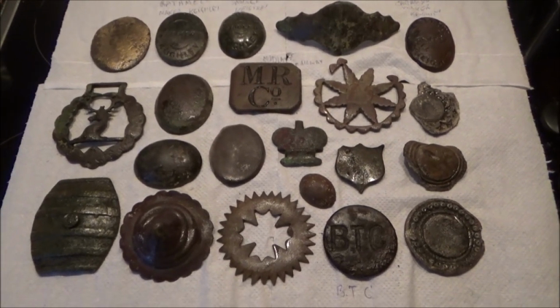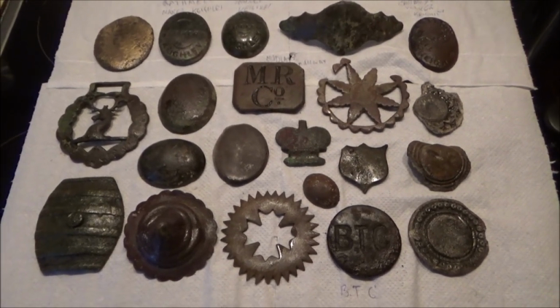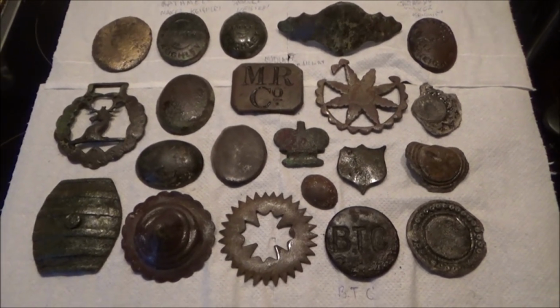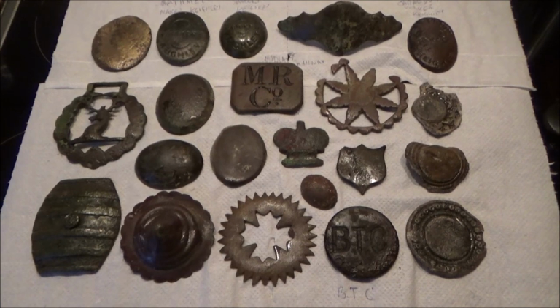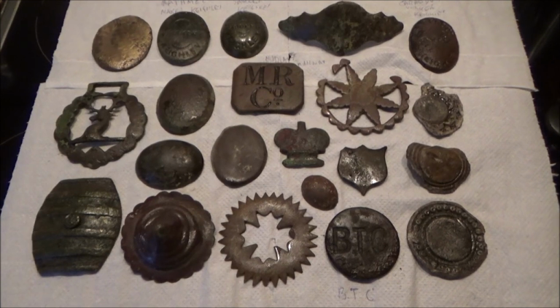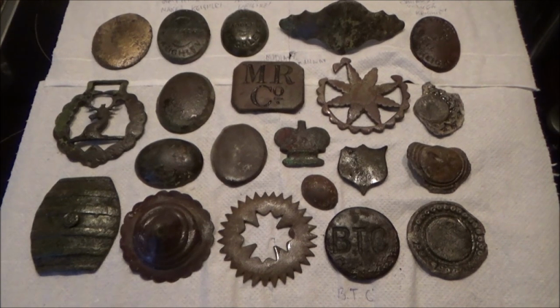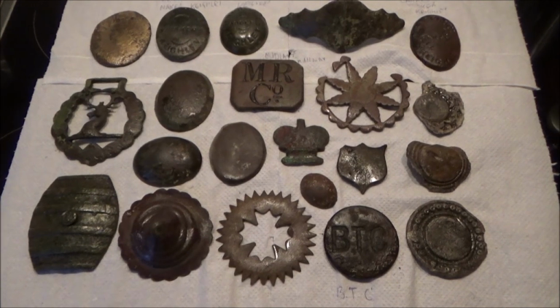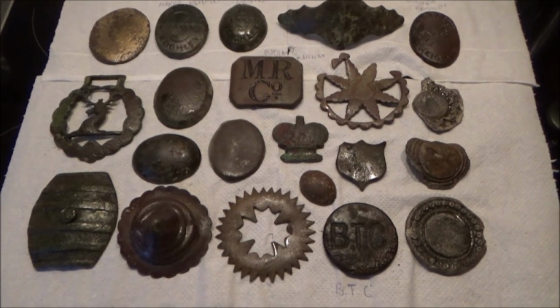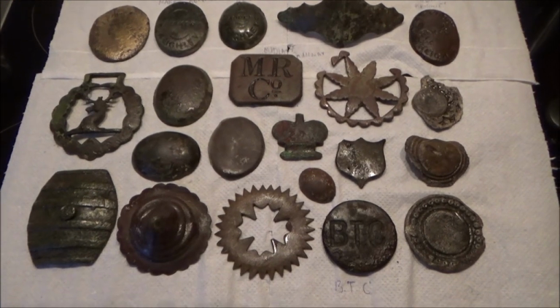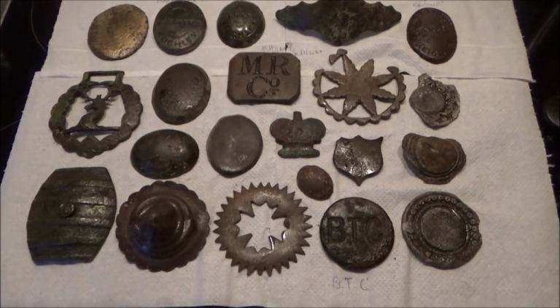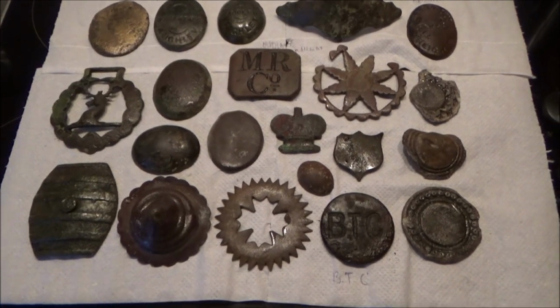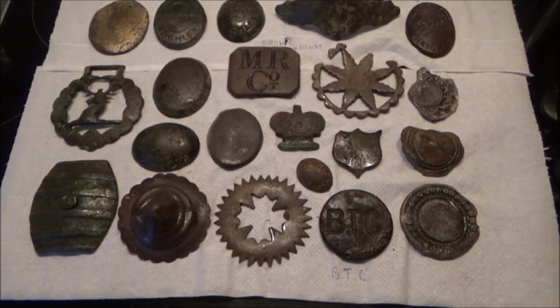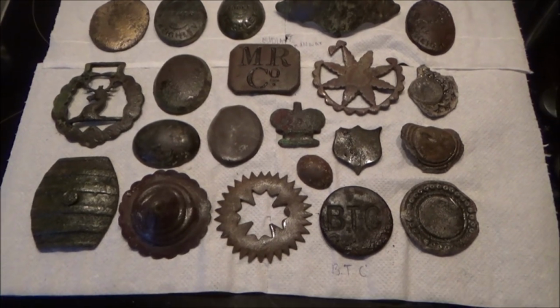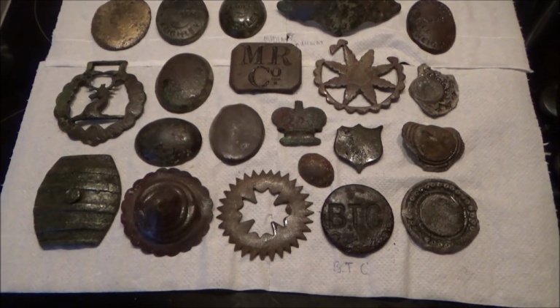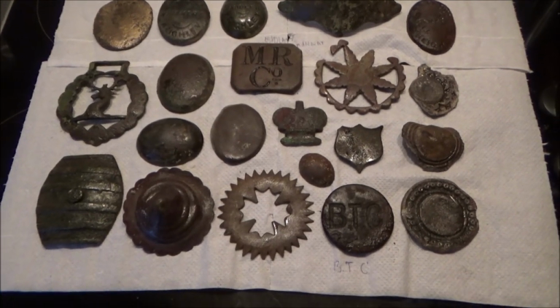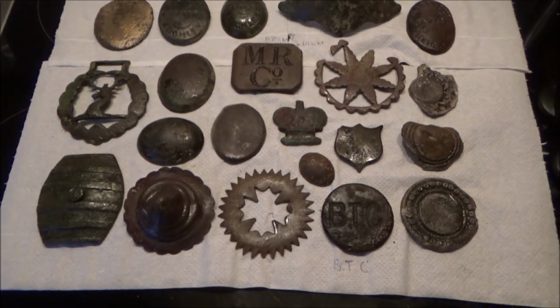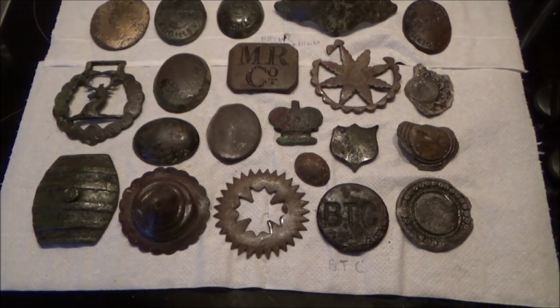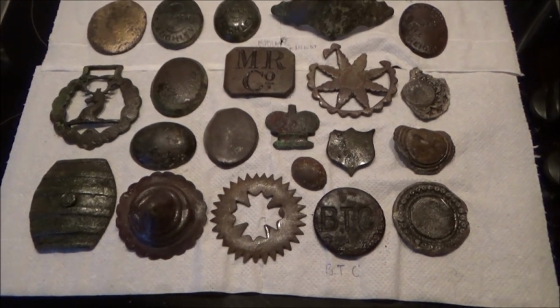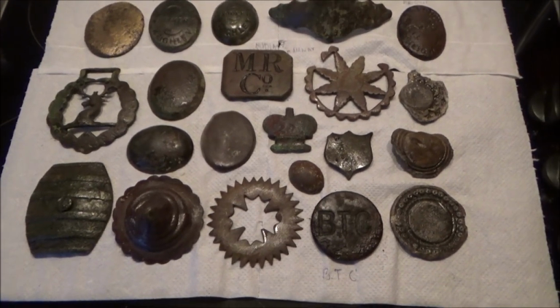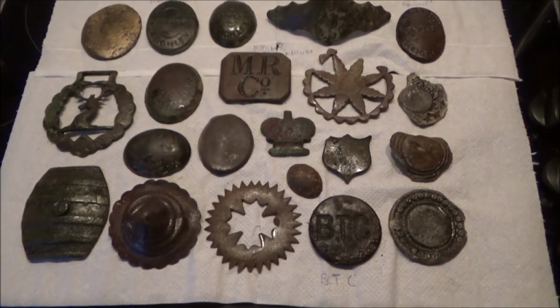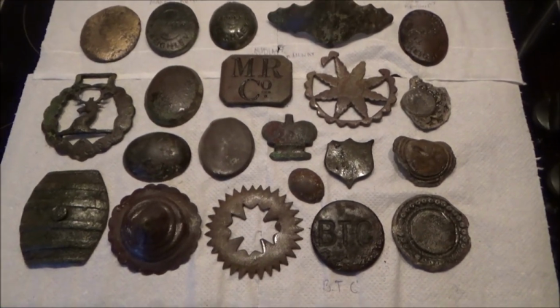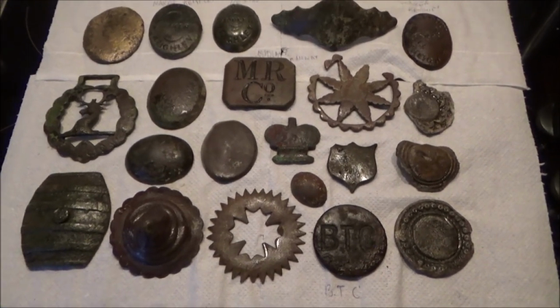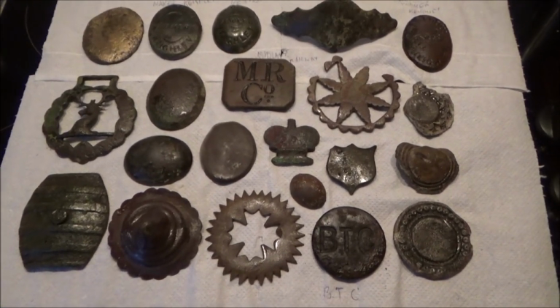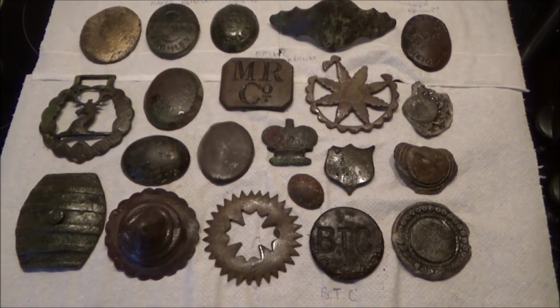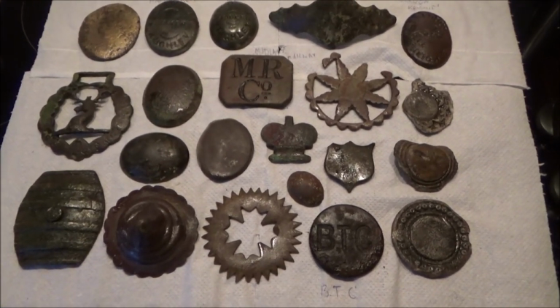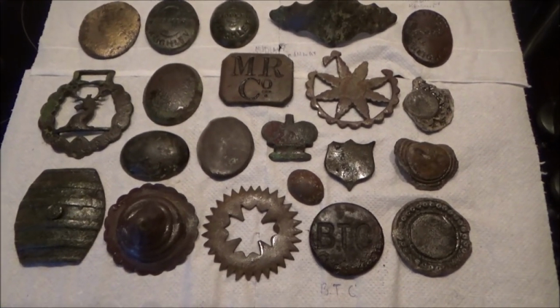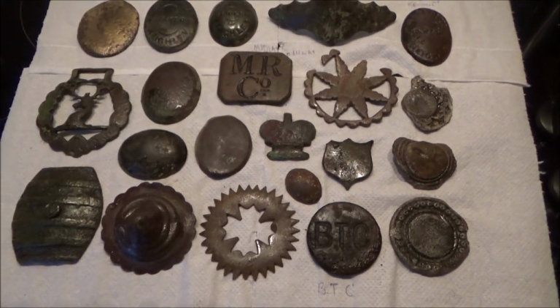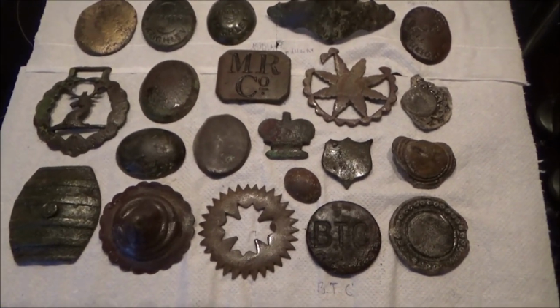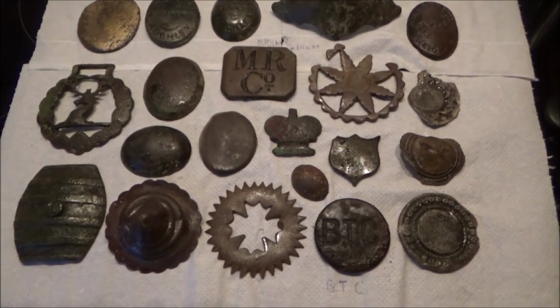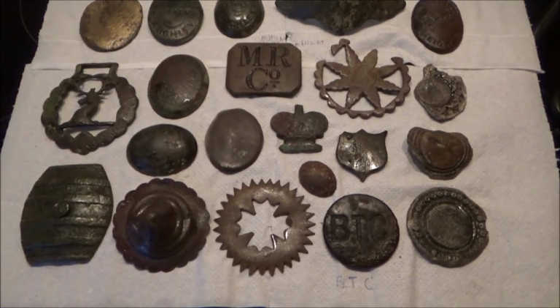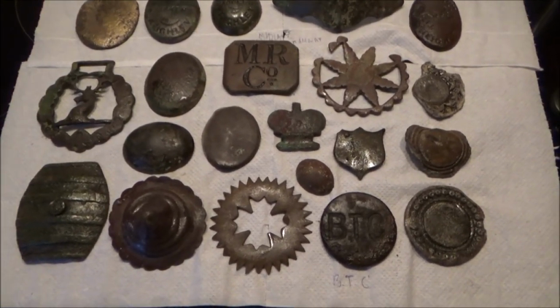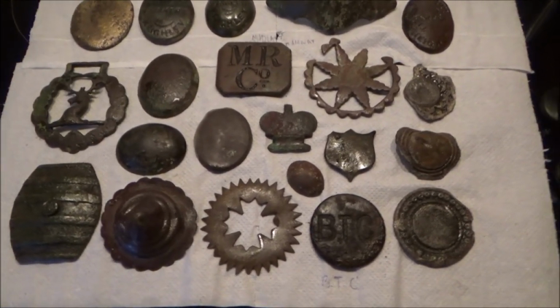Let's talk about horse brasses — horse decorations.